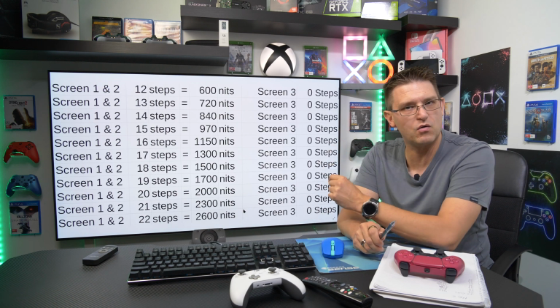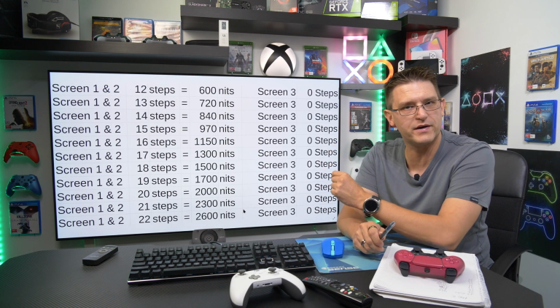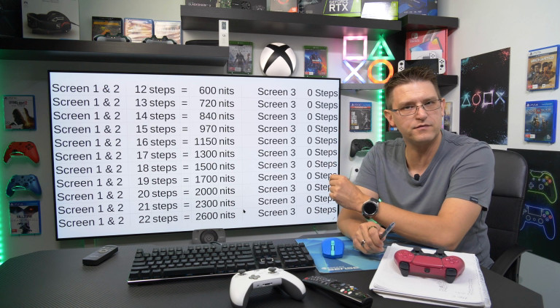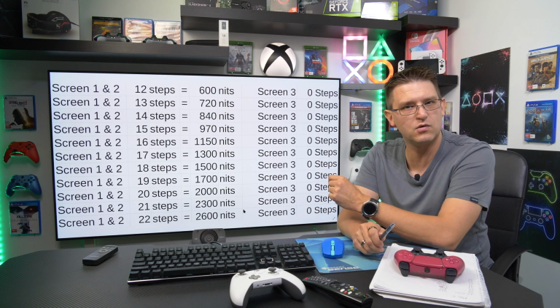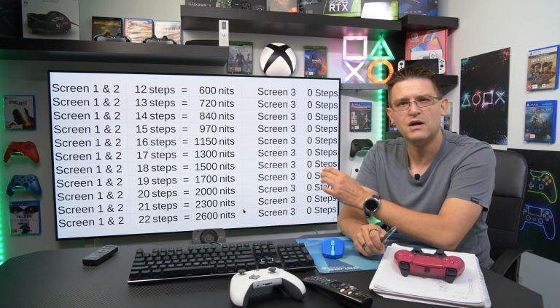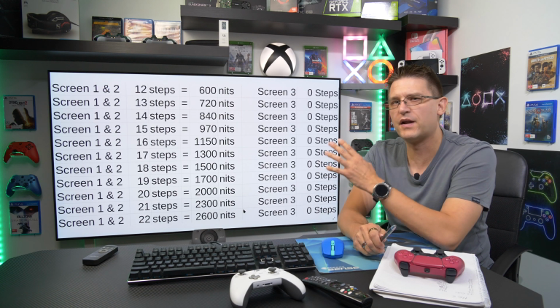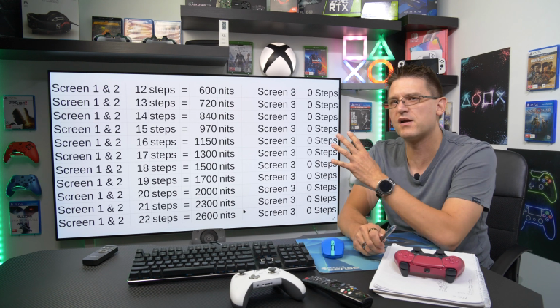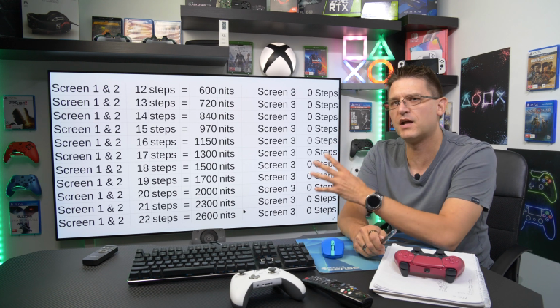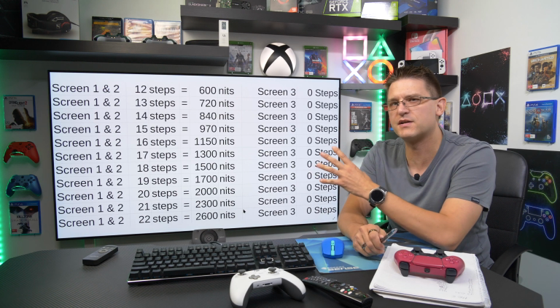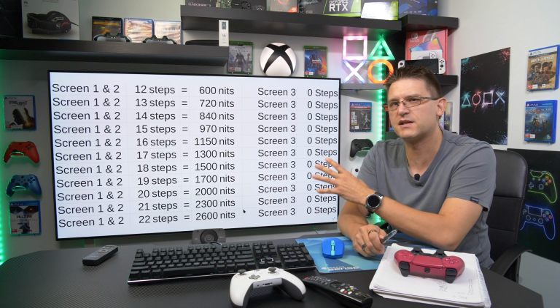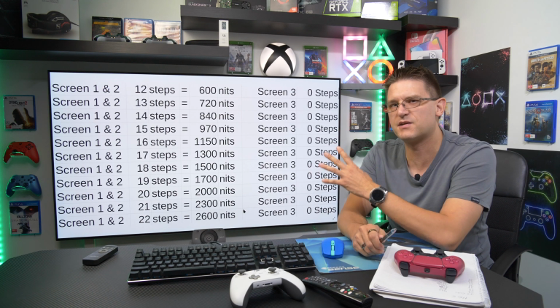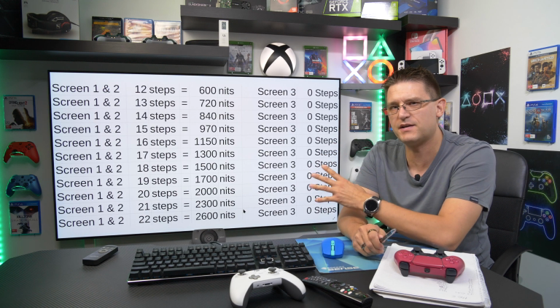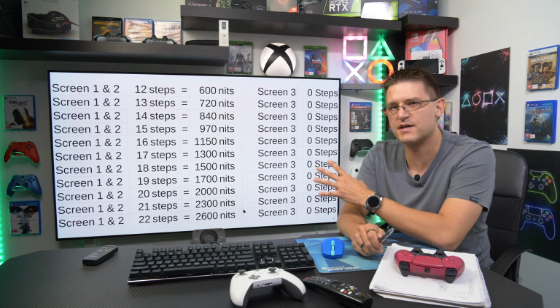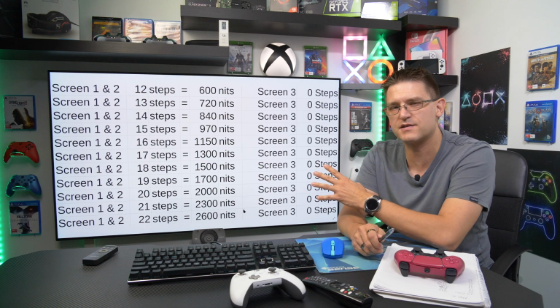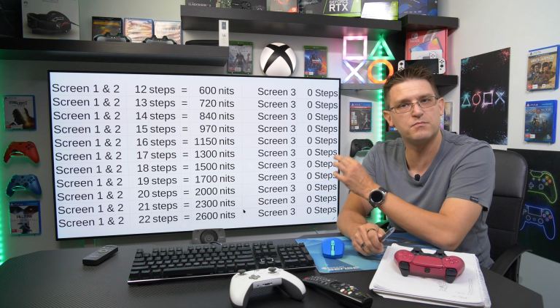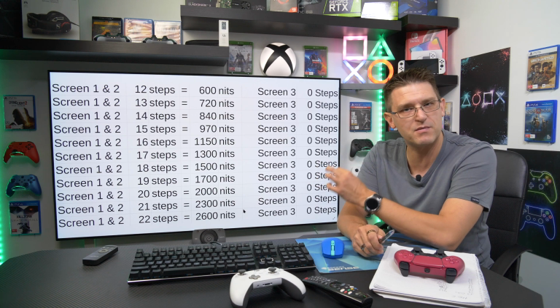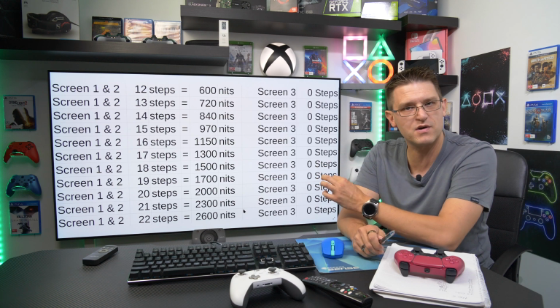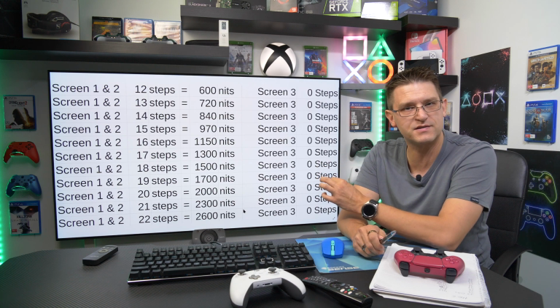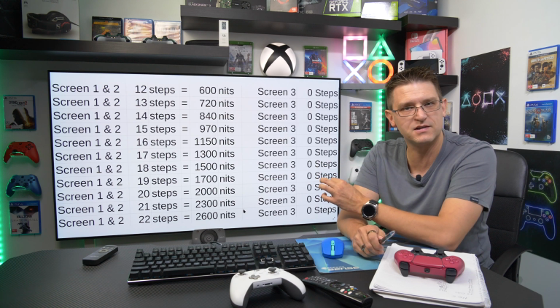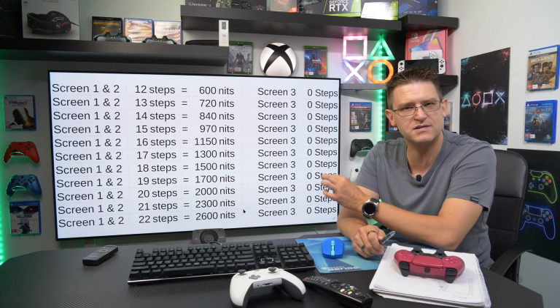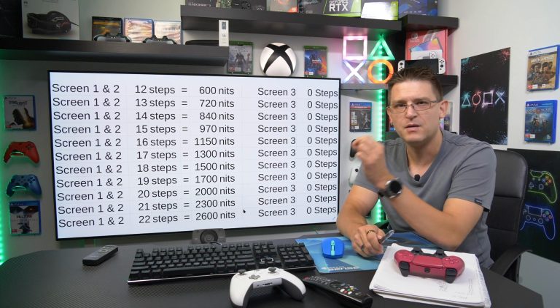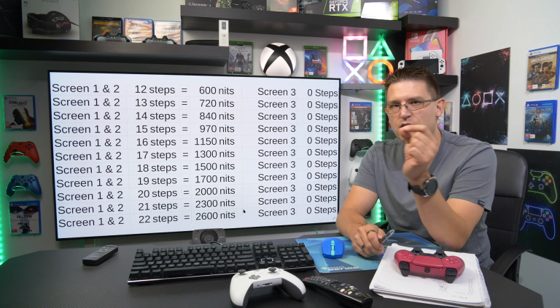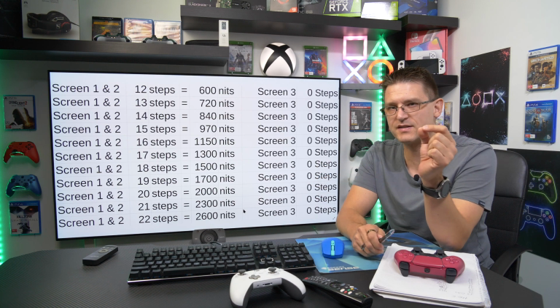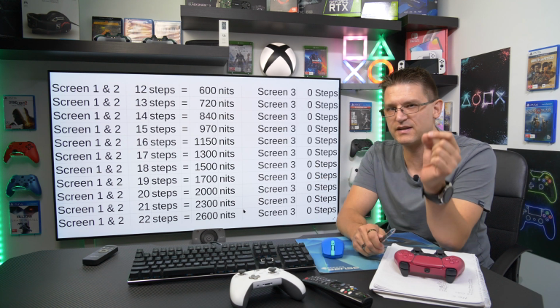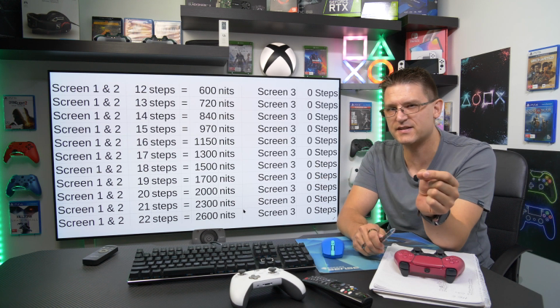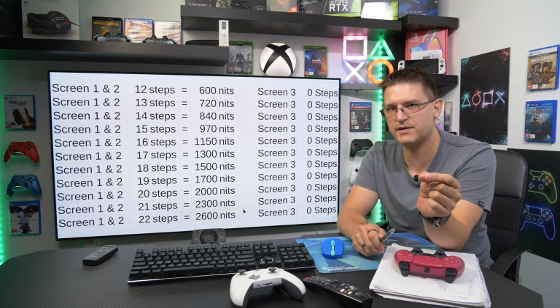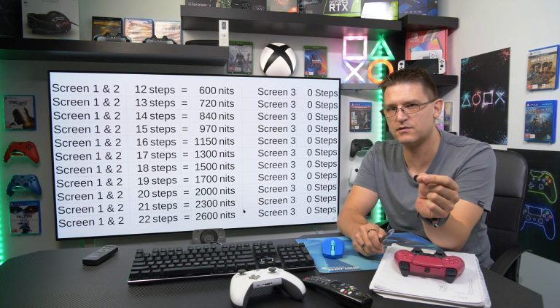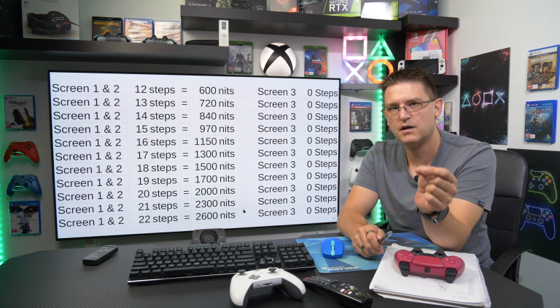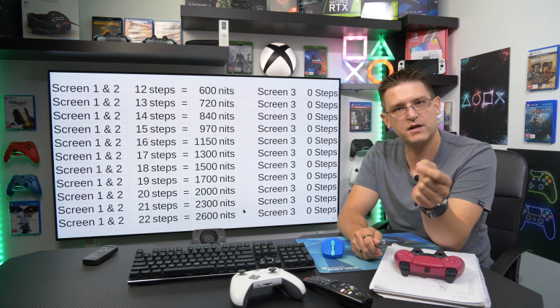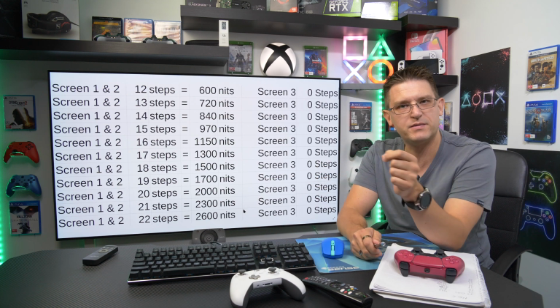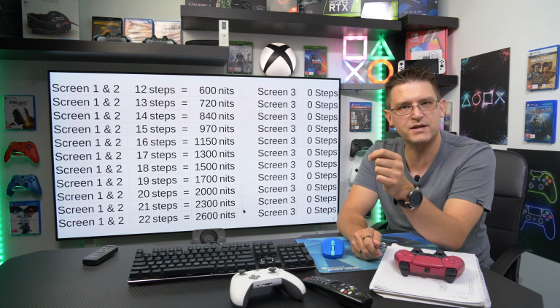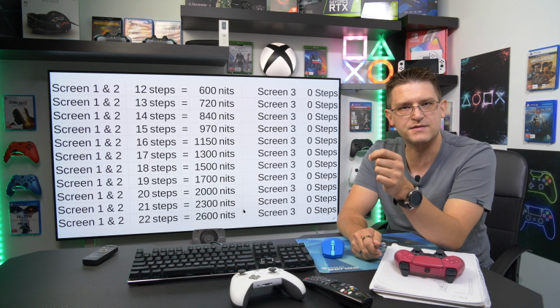Enough talking — here's the list we've all been waiting for. You now have exactly 20 seconds to memorize it, because in the next video there will be a test.